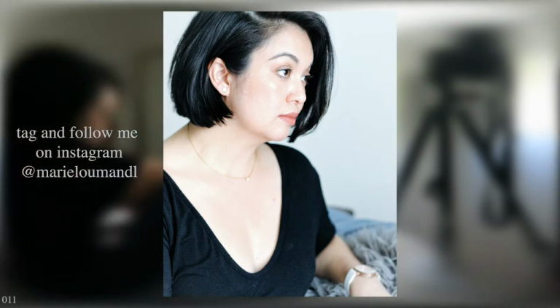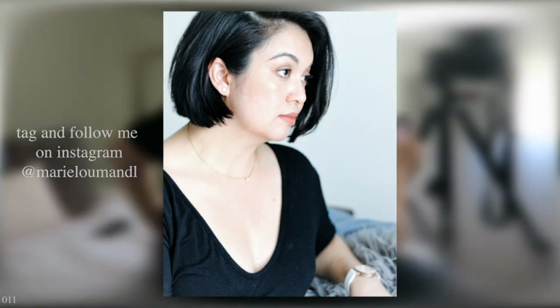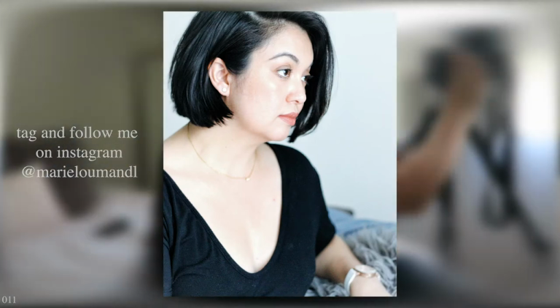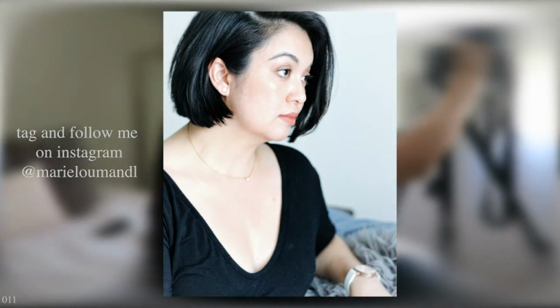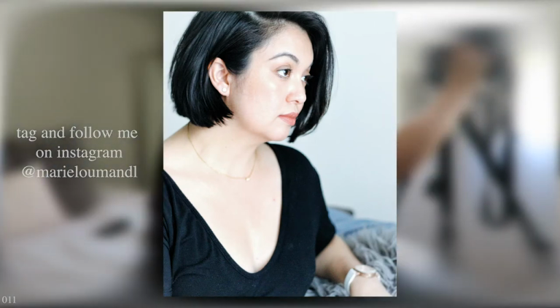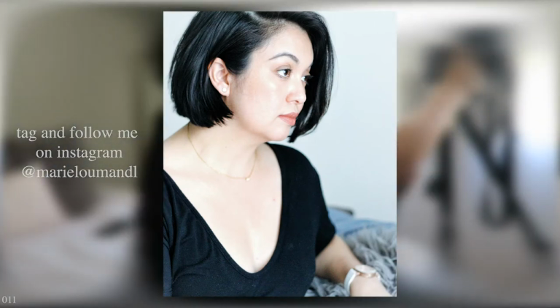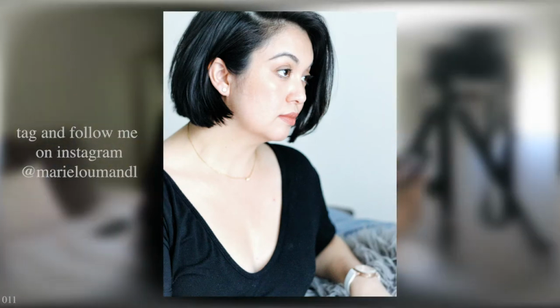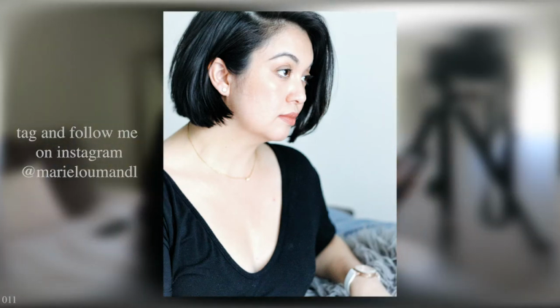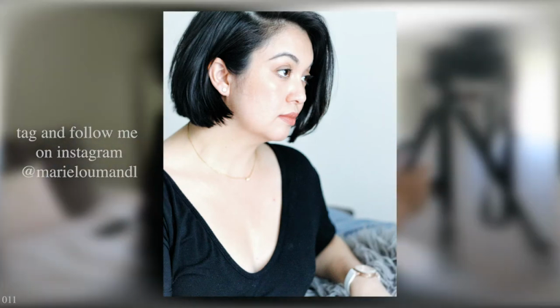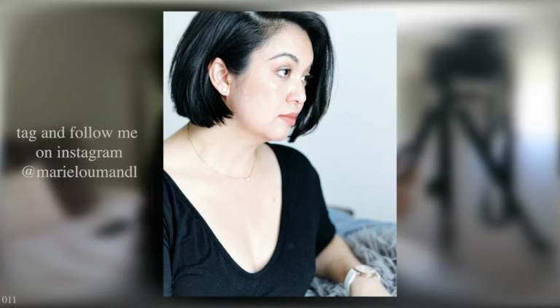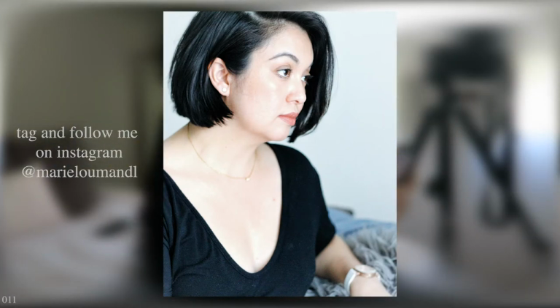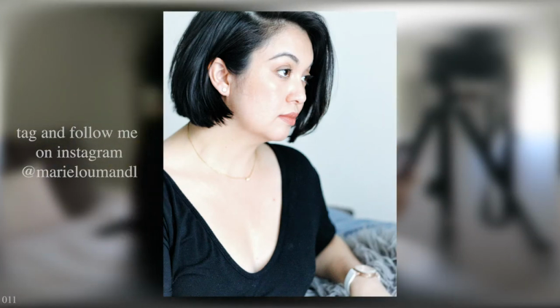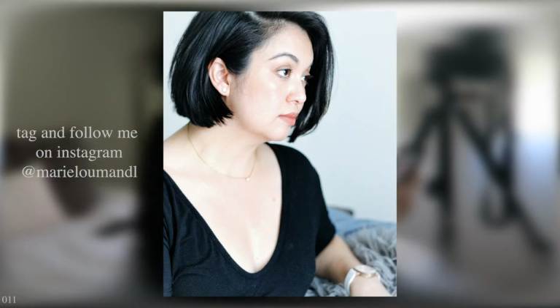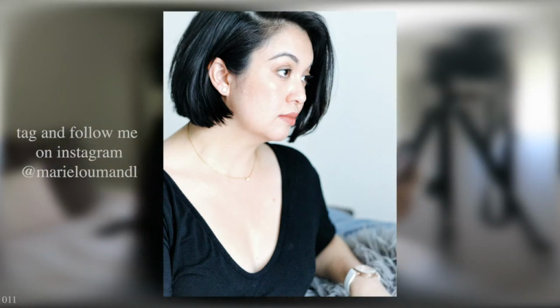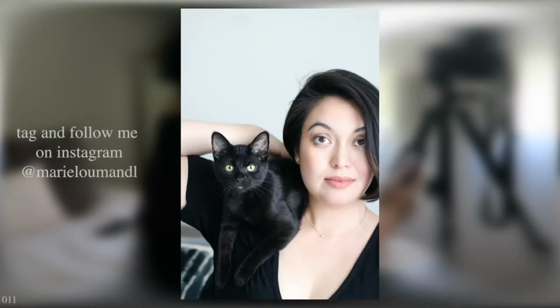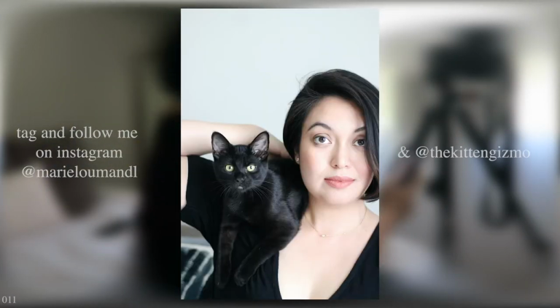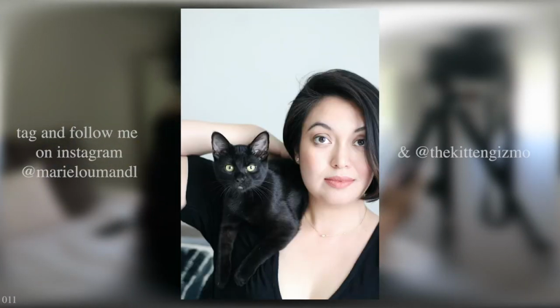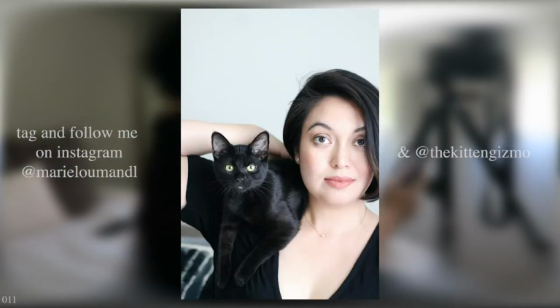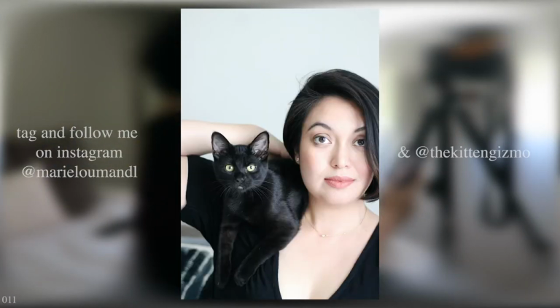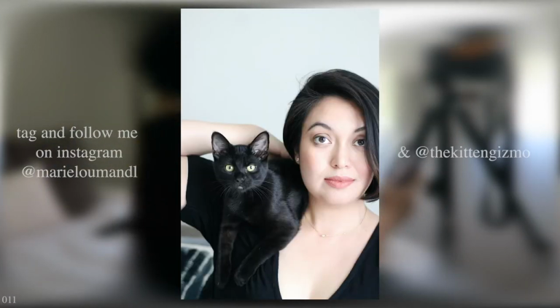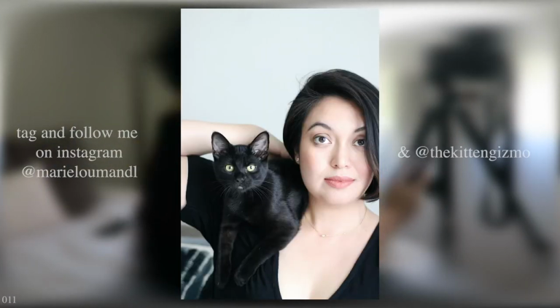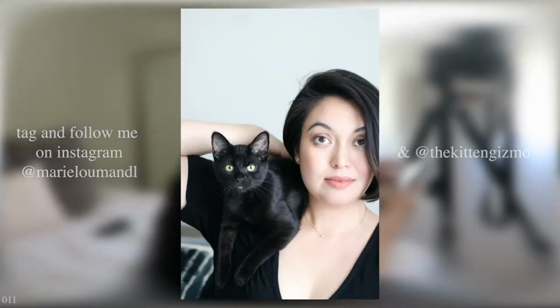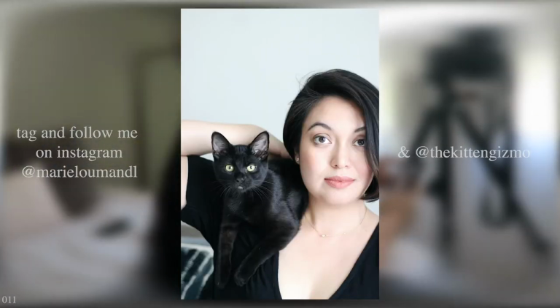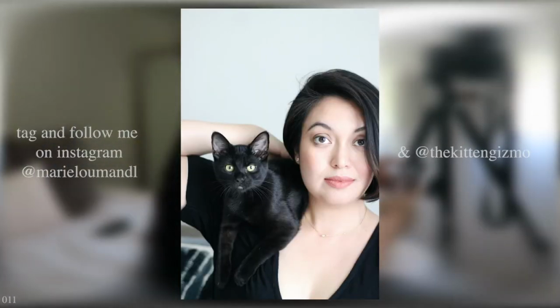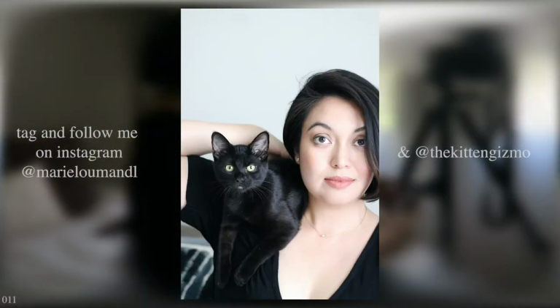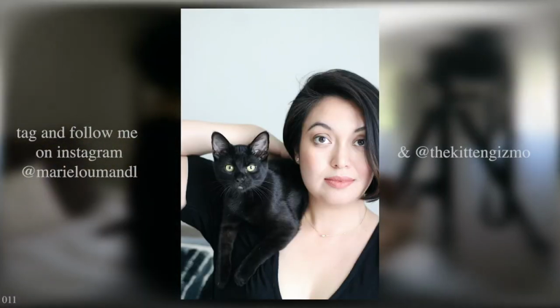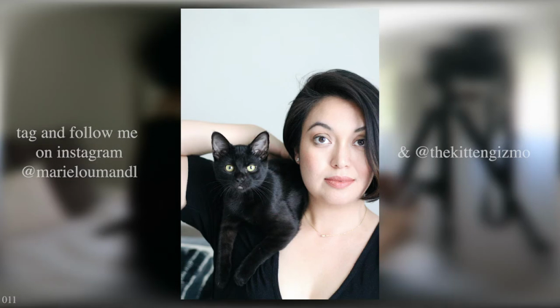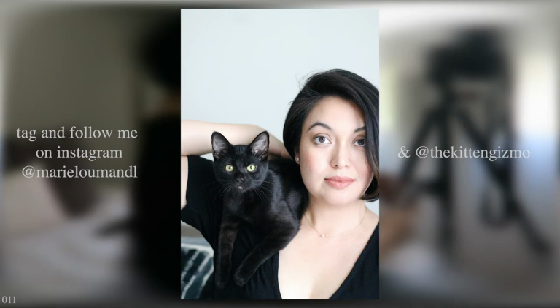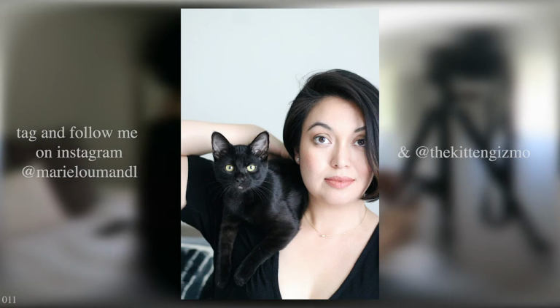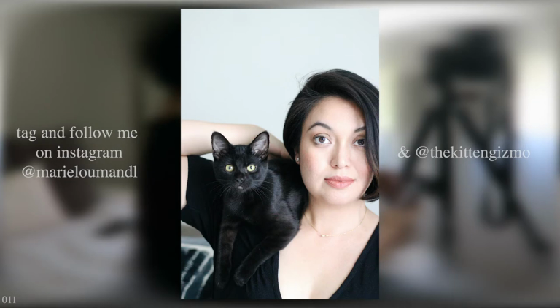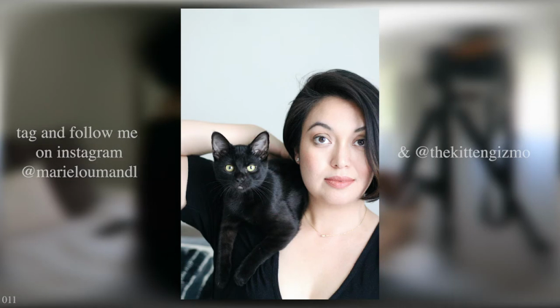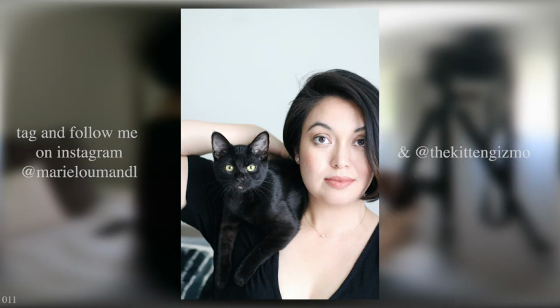If you end up taking photos this way, please tag me — I want to see them! And can we just take a moment to talk about how cute me and my cat are?